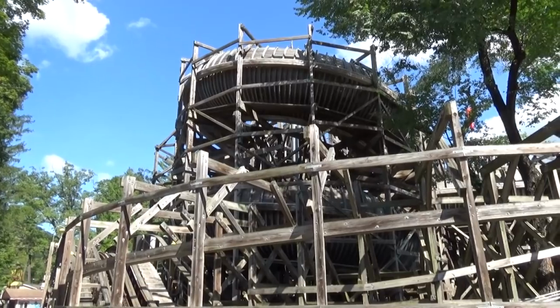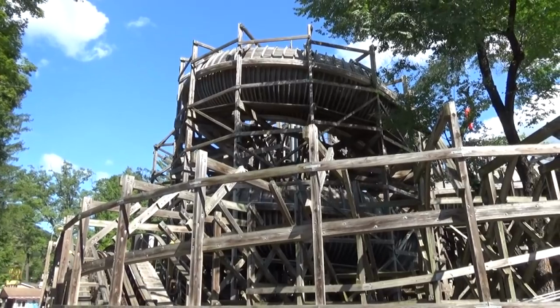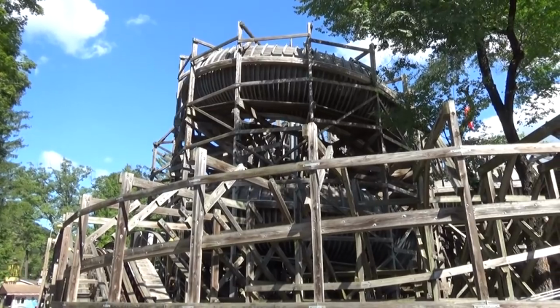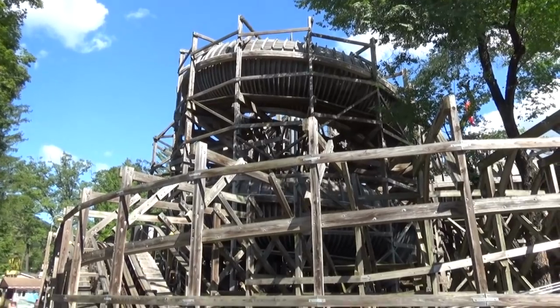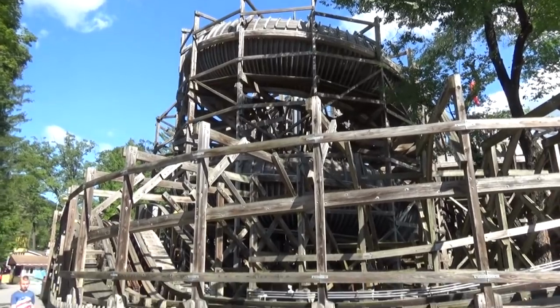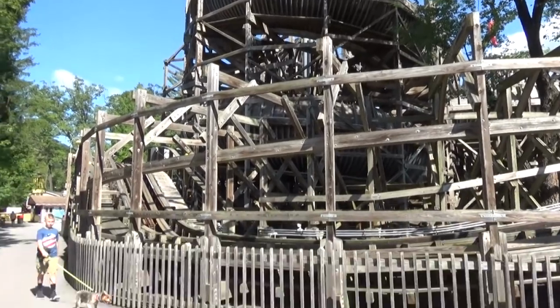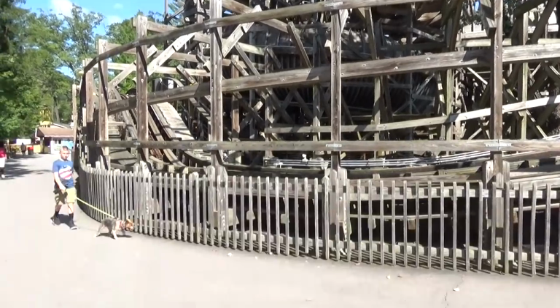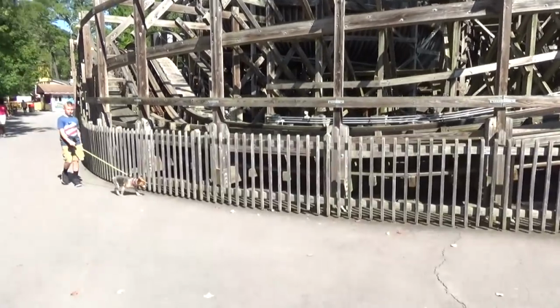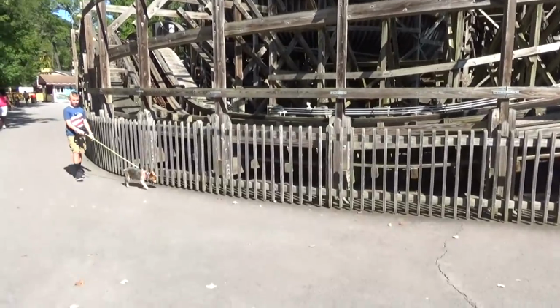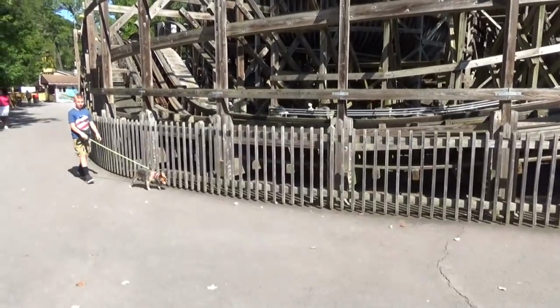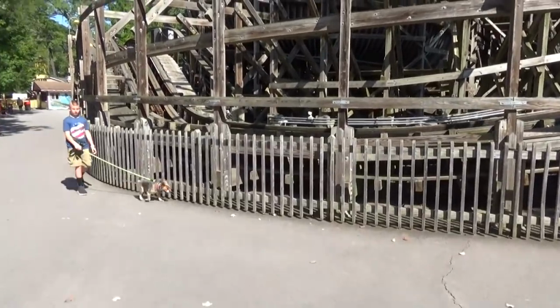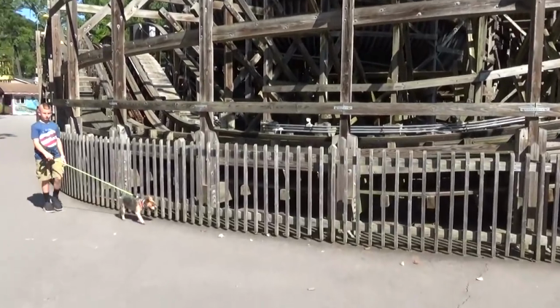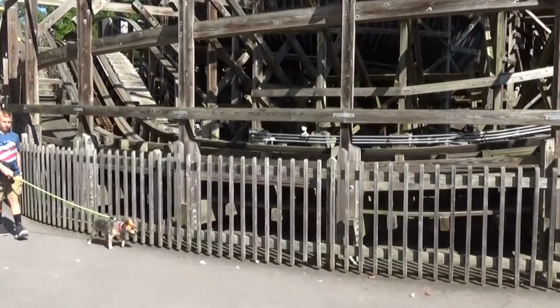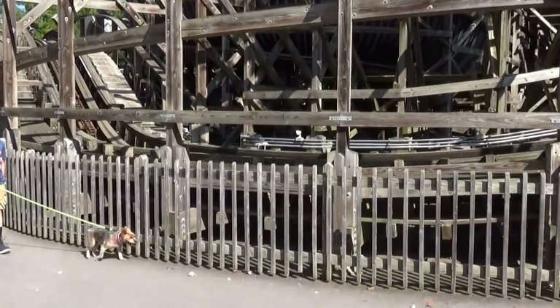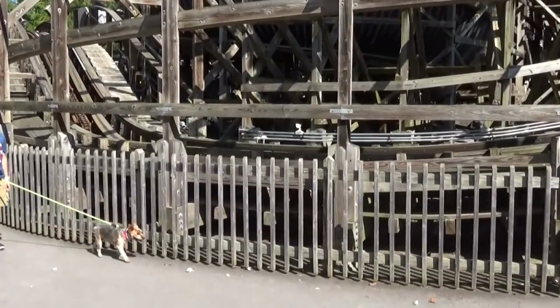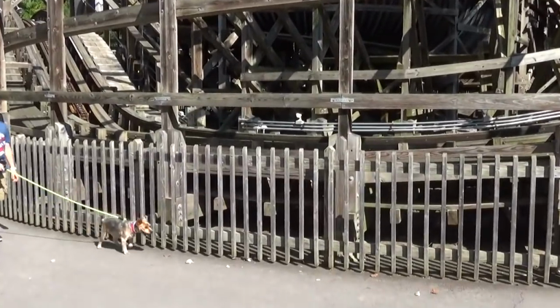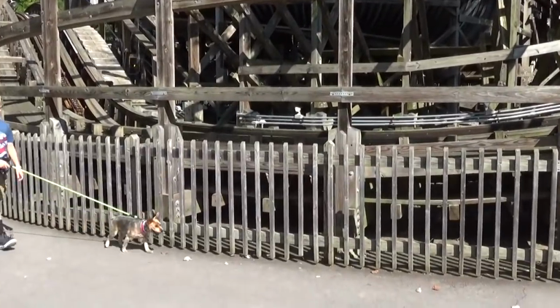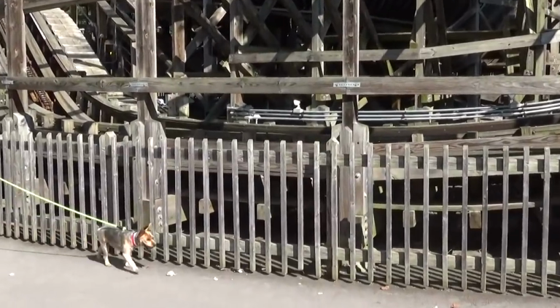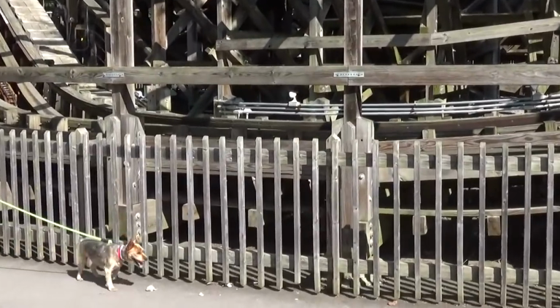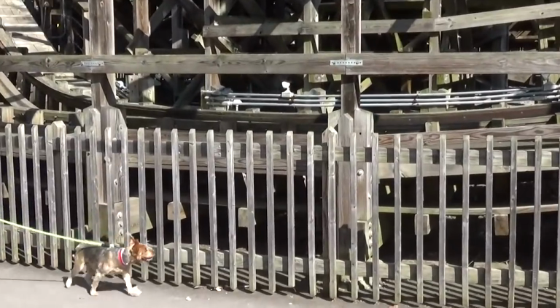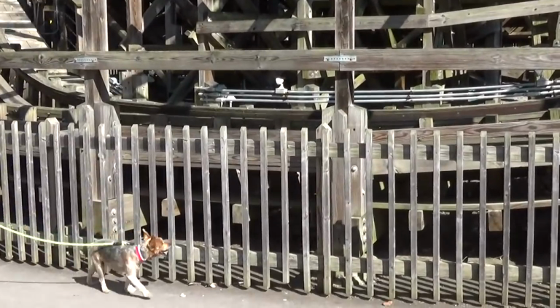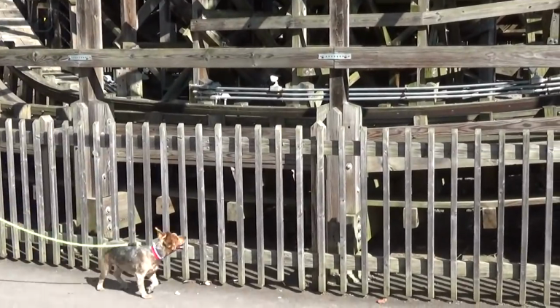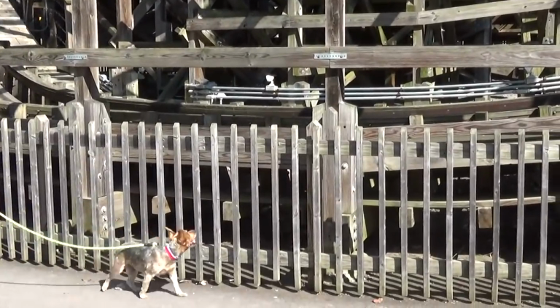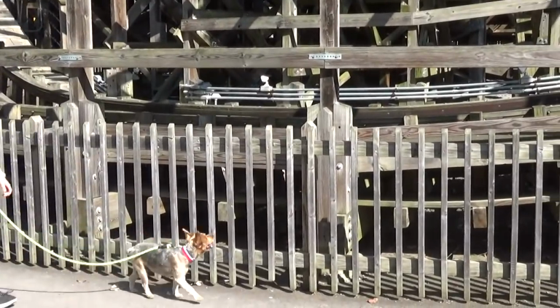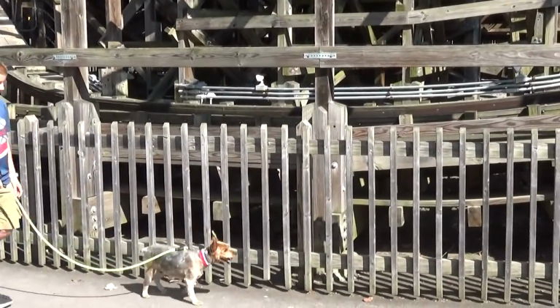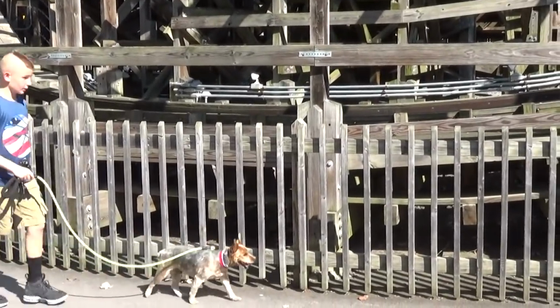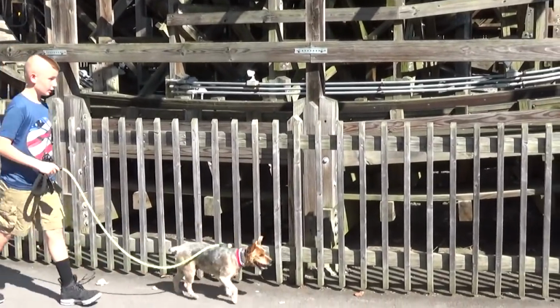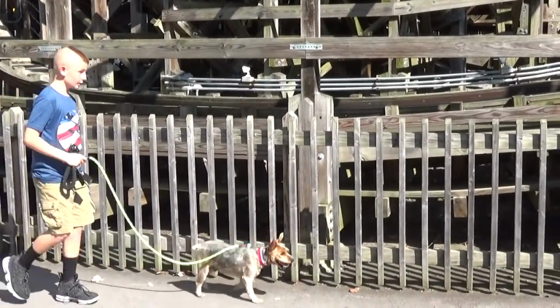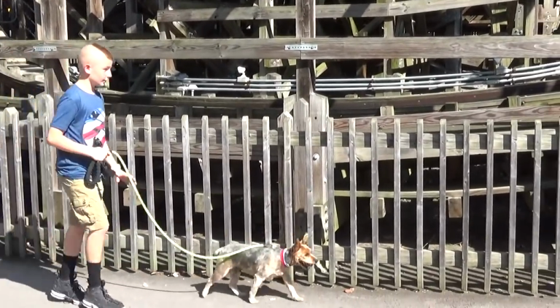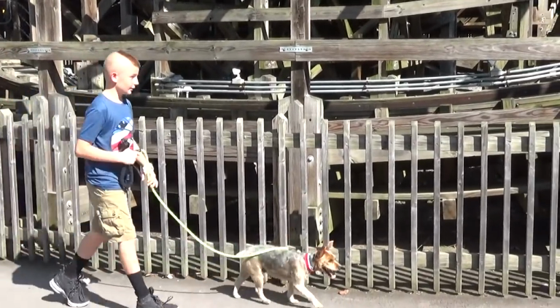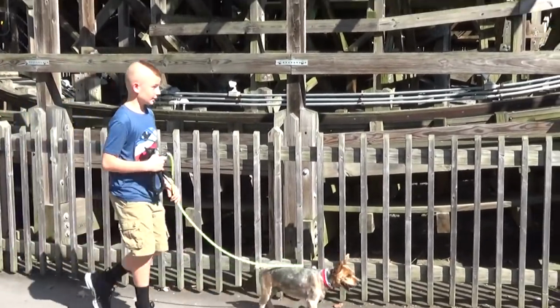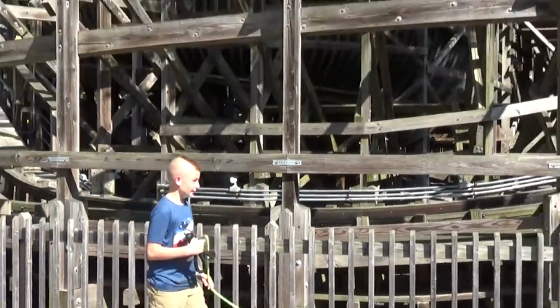Here comes a dog — you can bring dogs to Knoebels and you see them everywhere, and it makes me smile every single time.